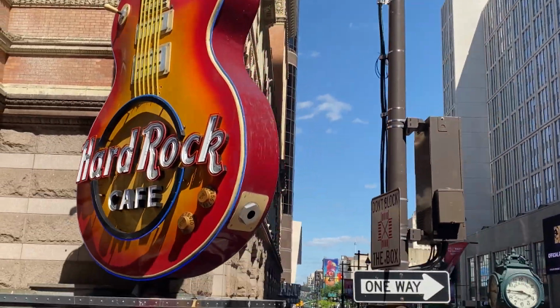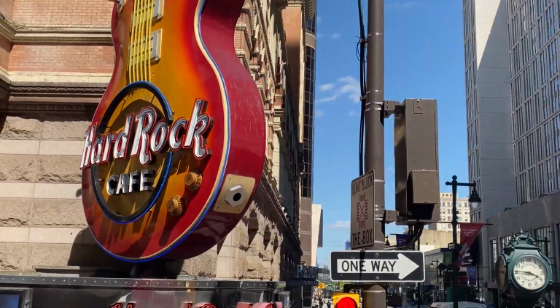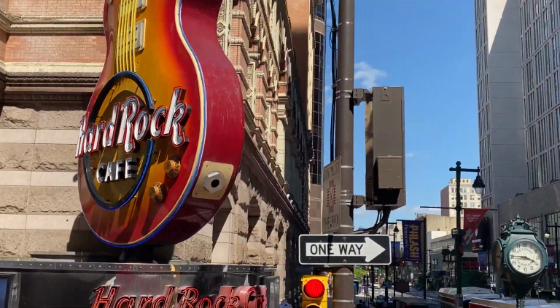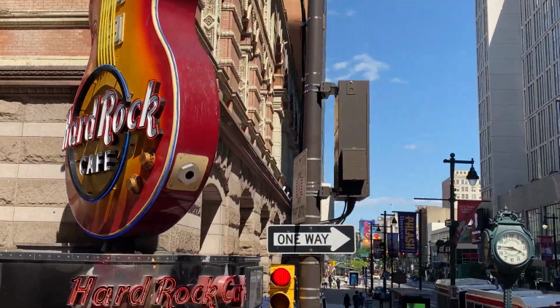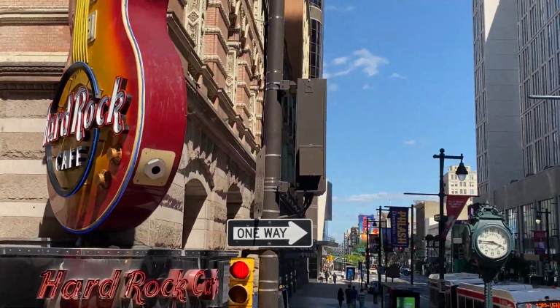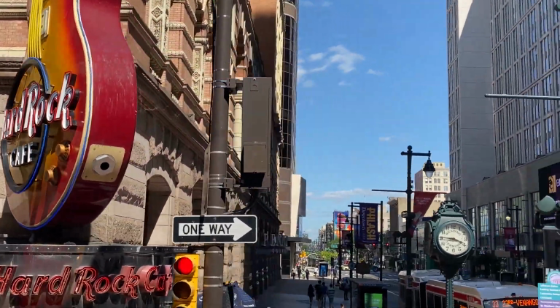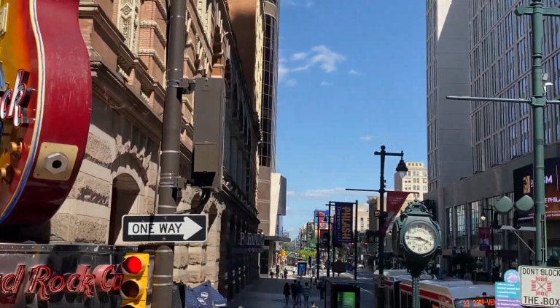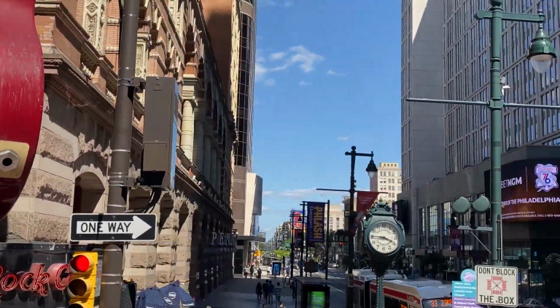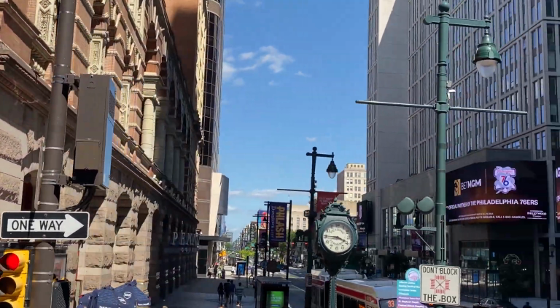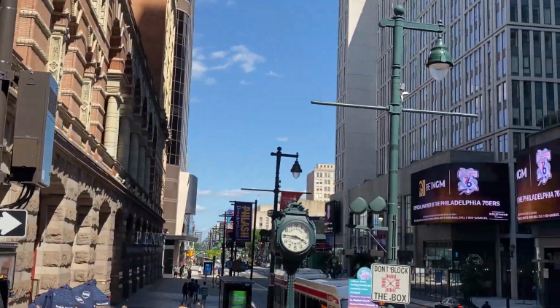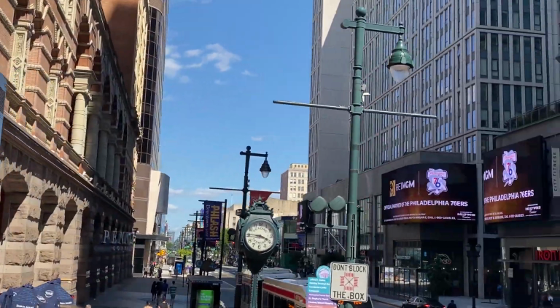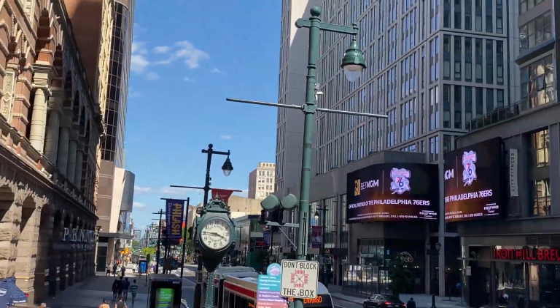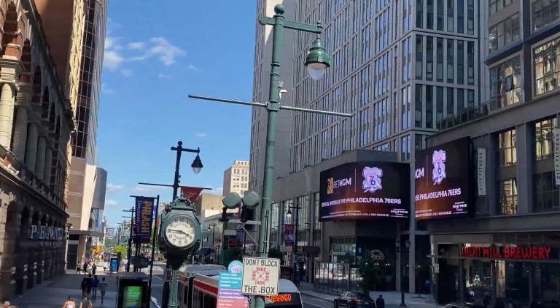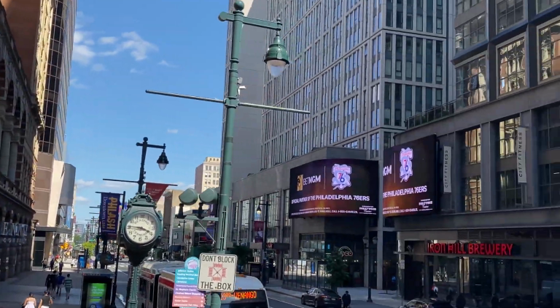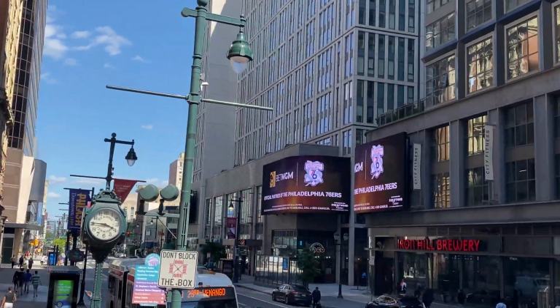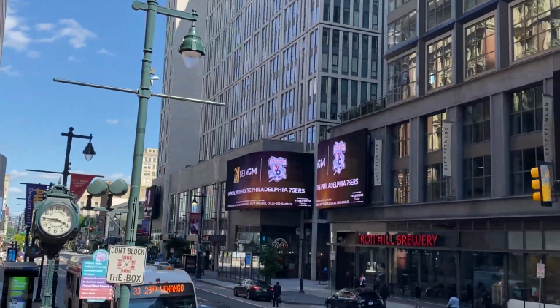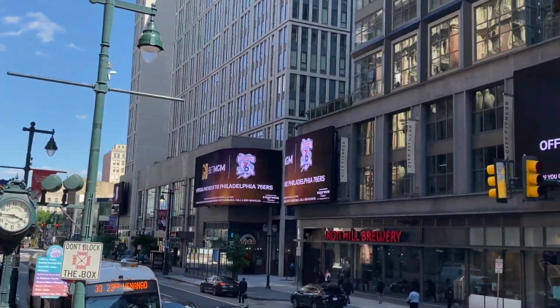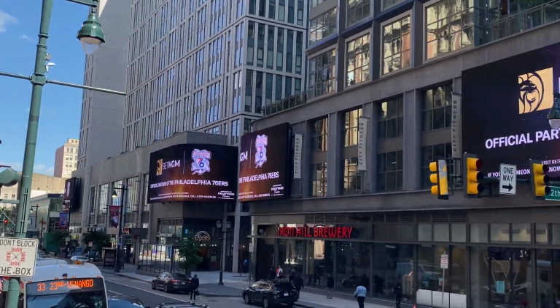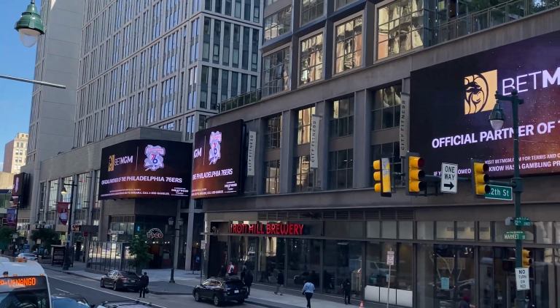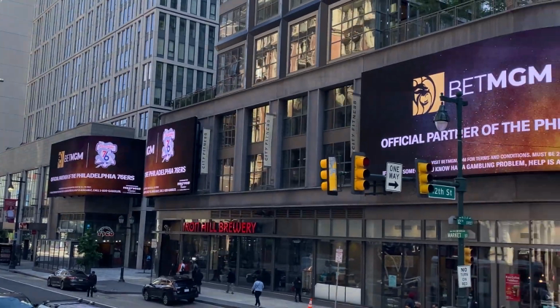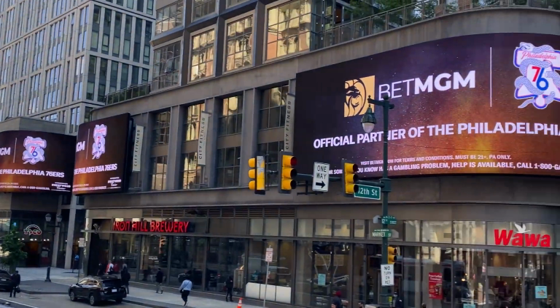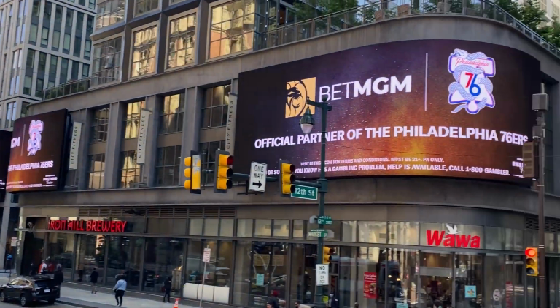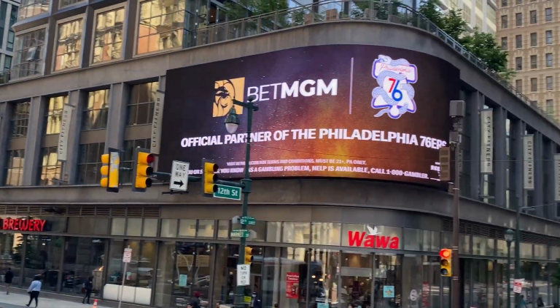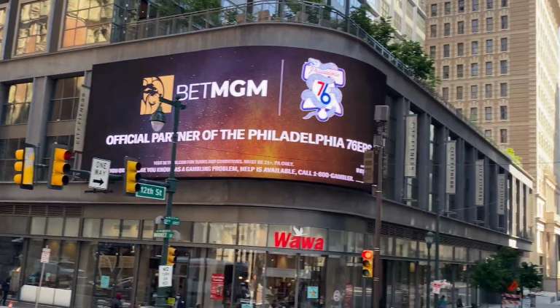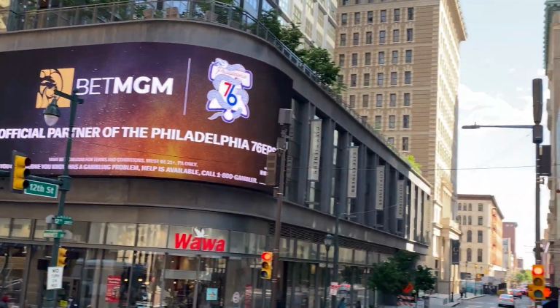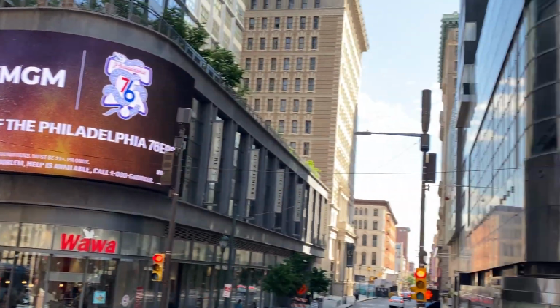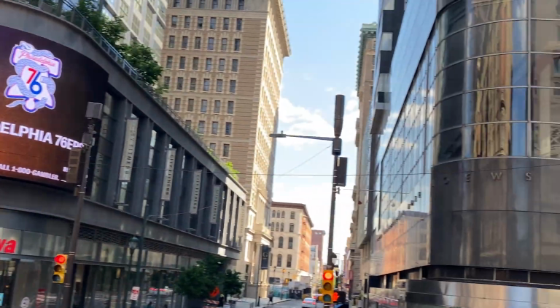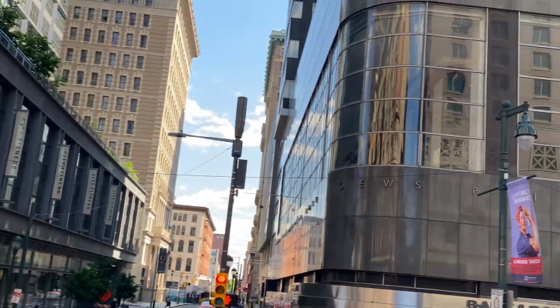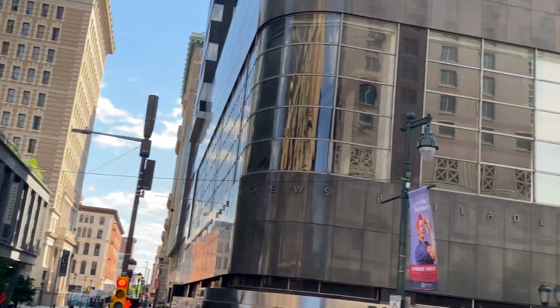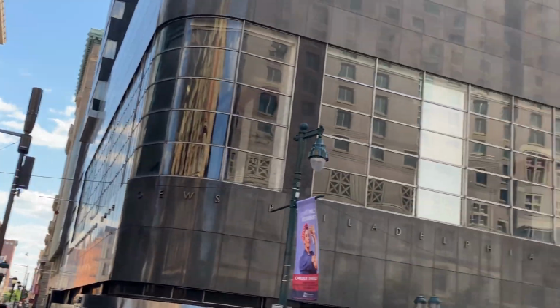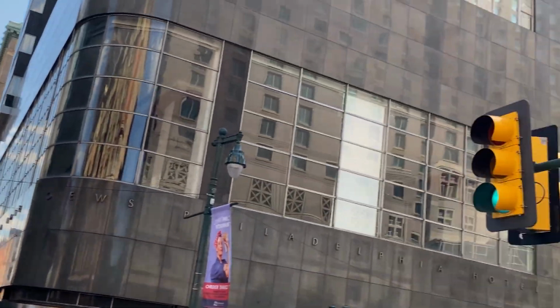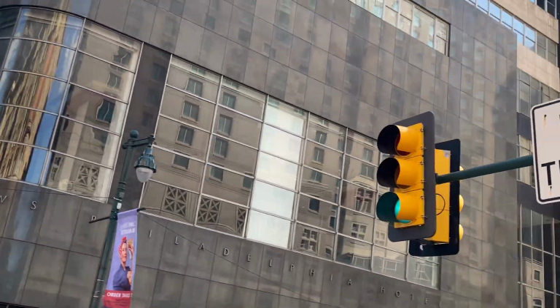Where's the largest, you ask? Well, where else would it be? It's in Dubai.